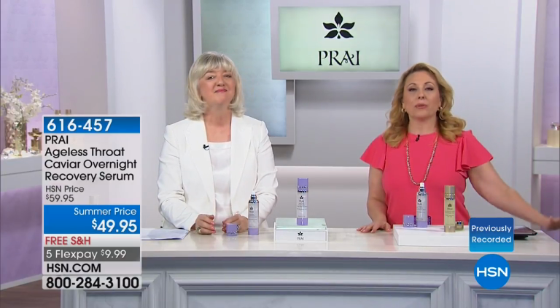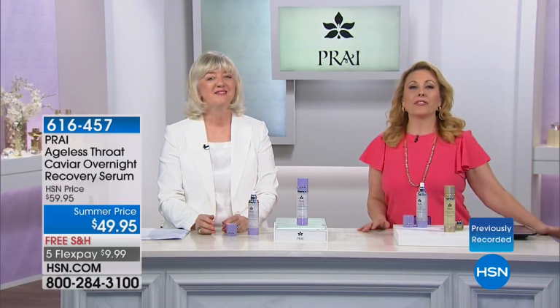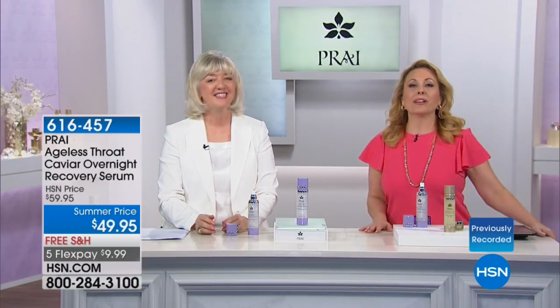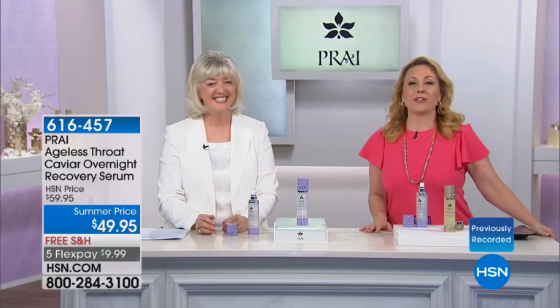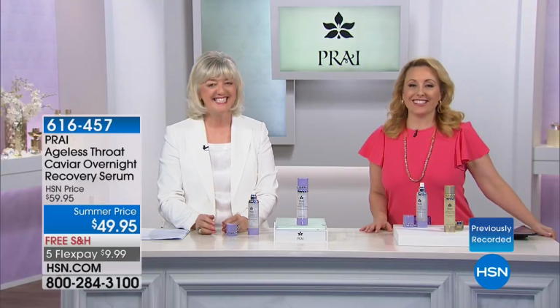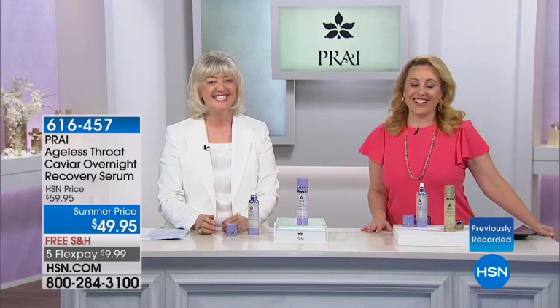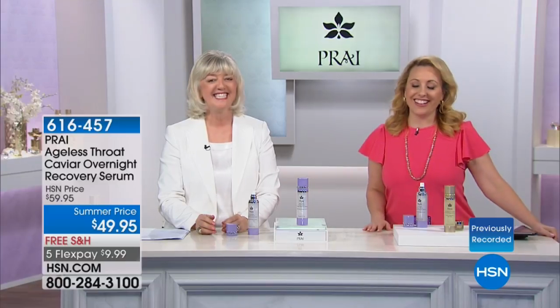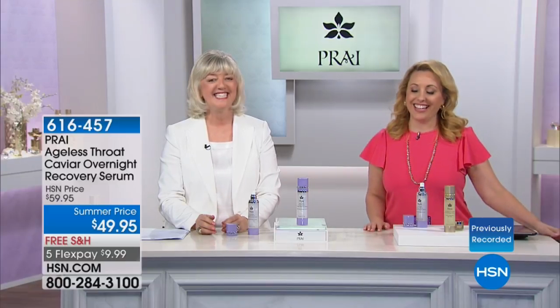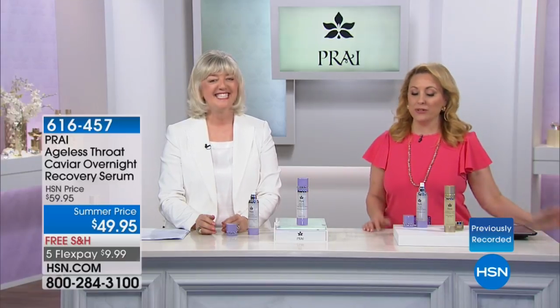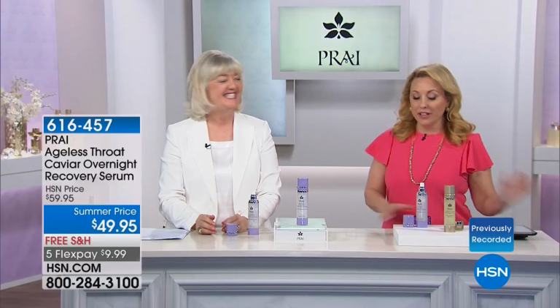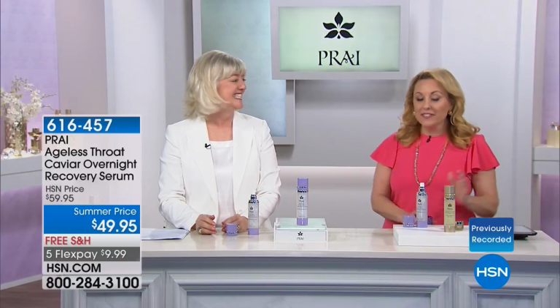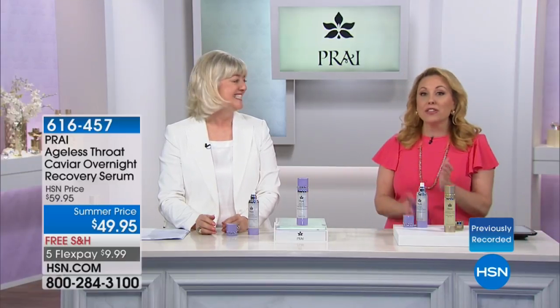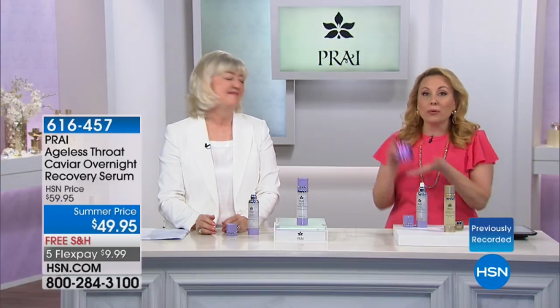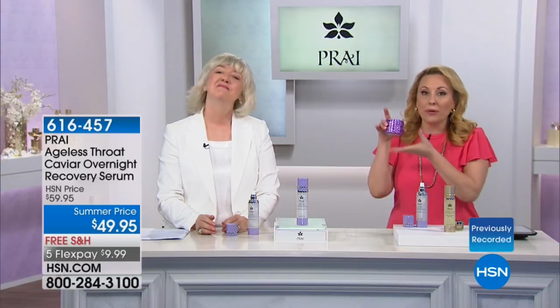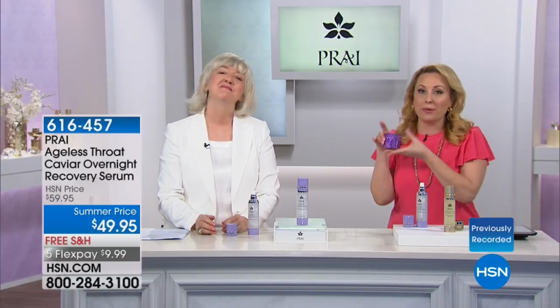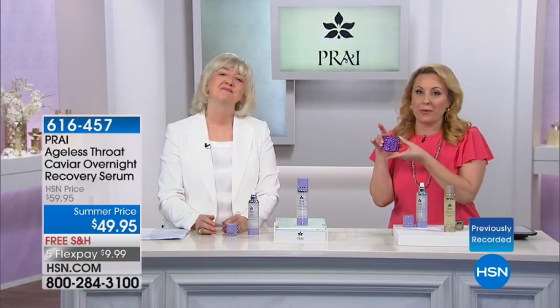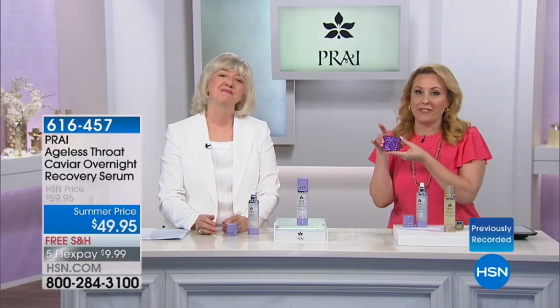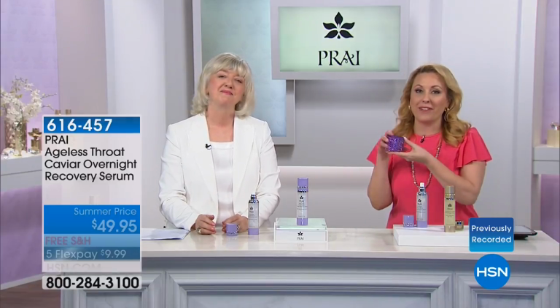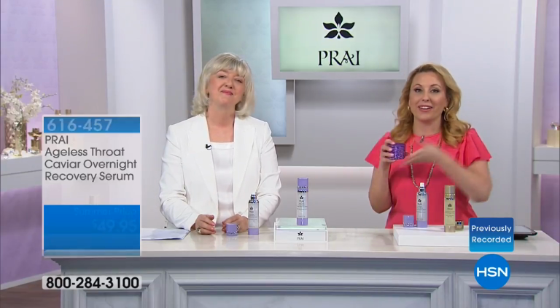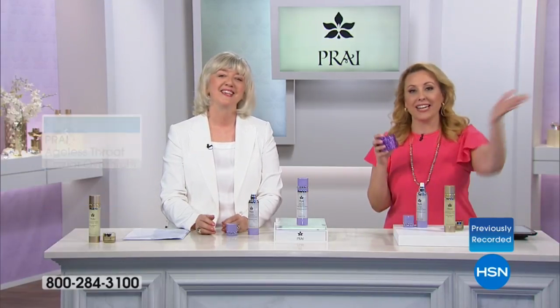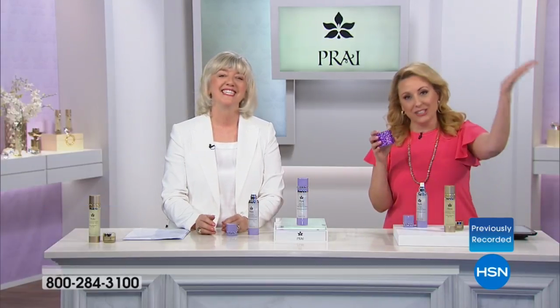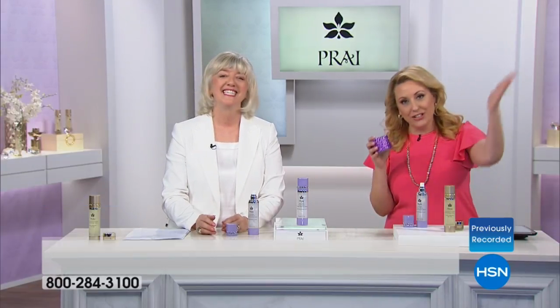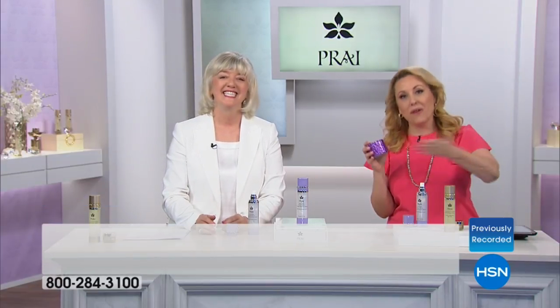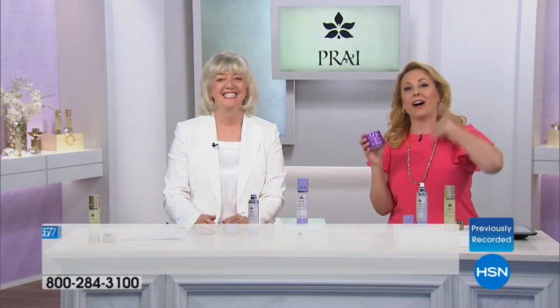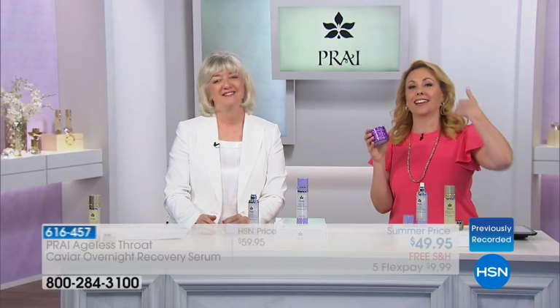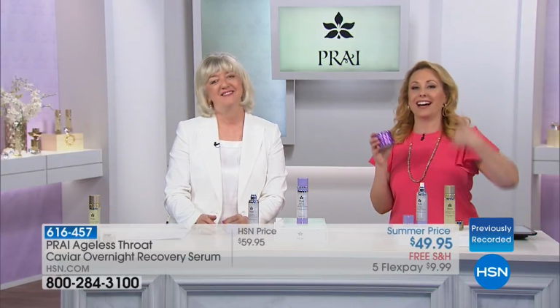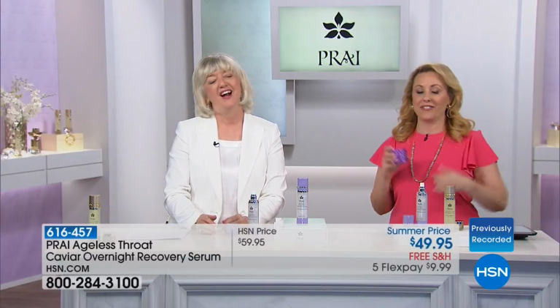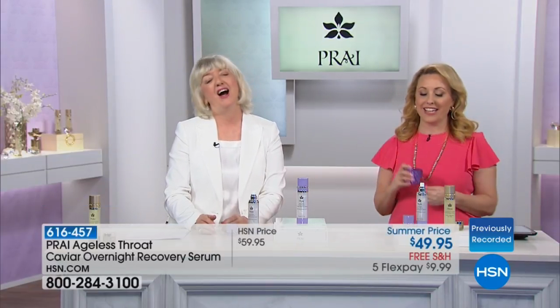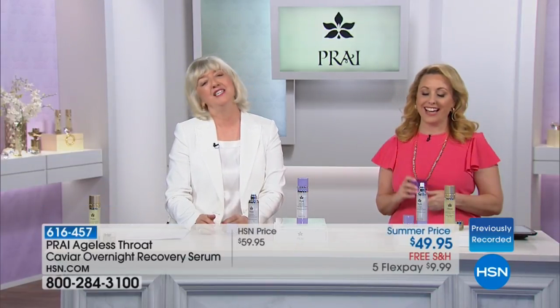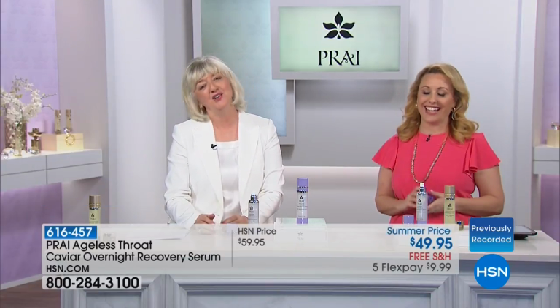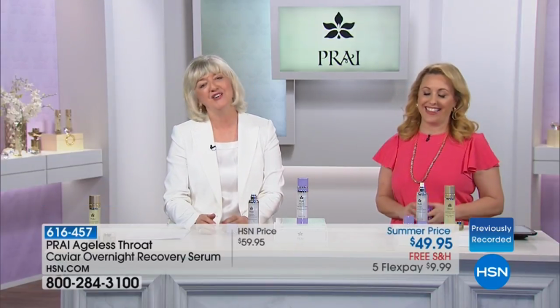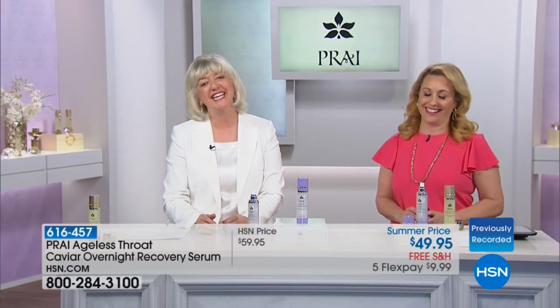Doreen from Illinois is calling in — she loves the throat cream that we have coming up next. You're now on live.